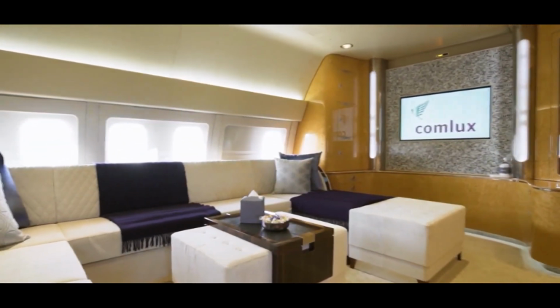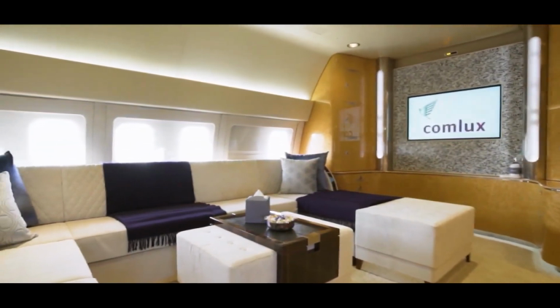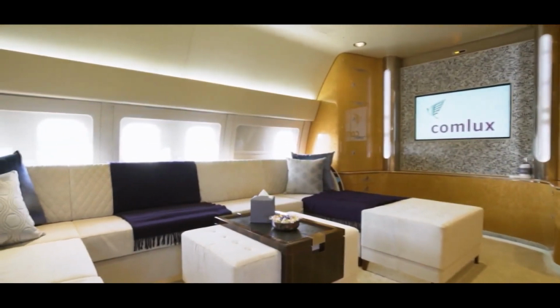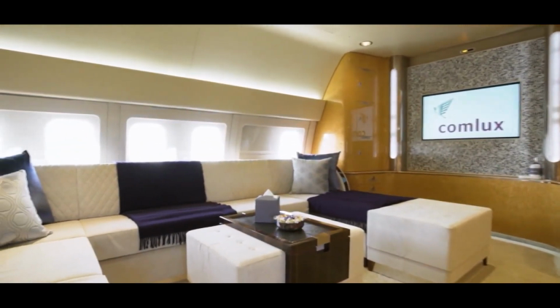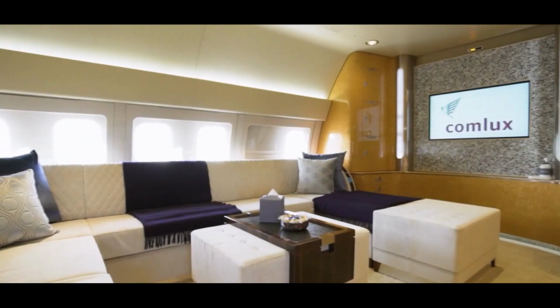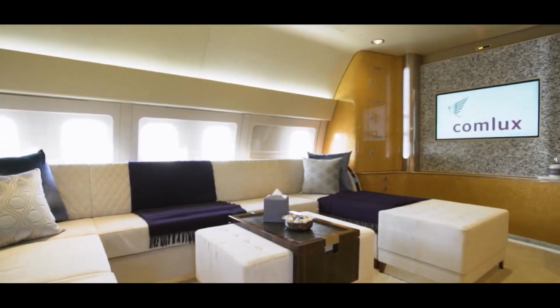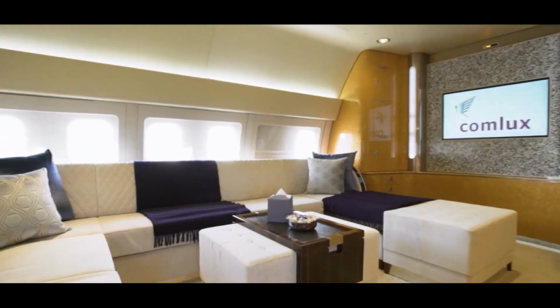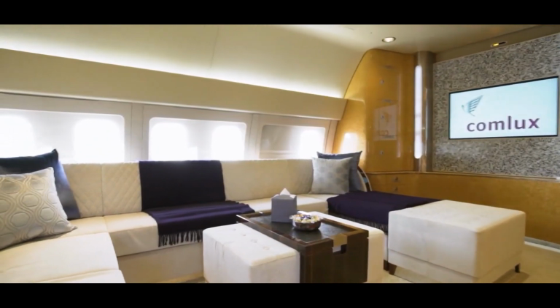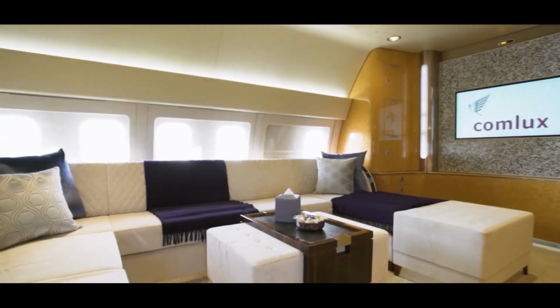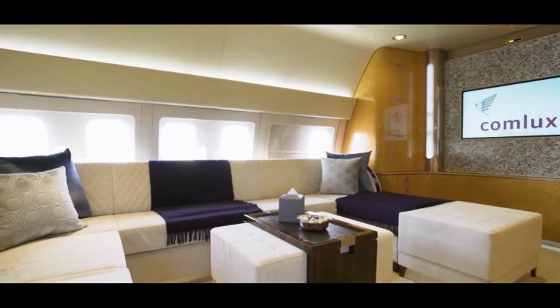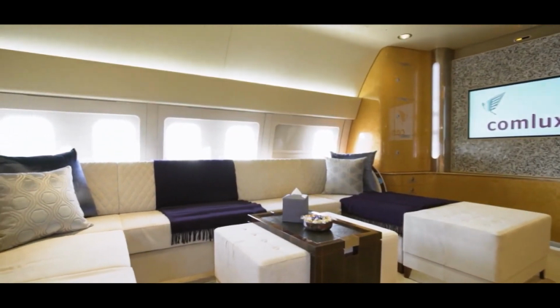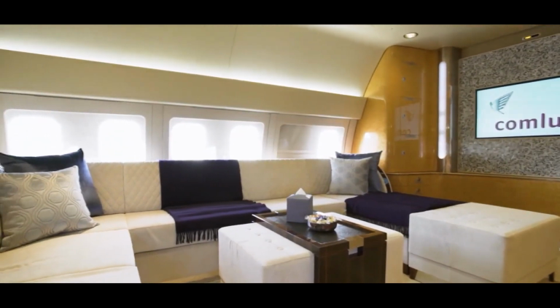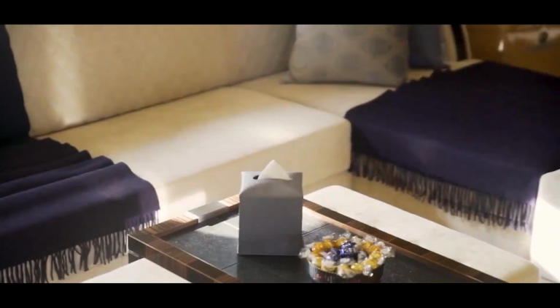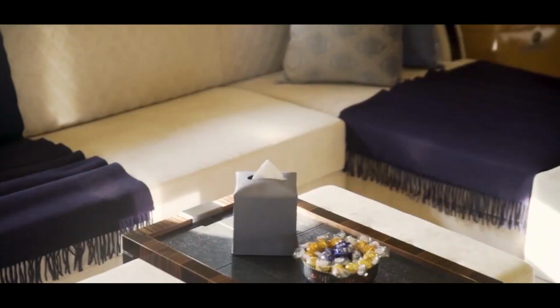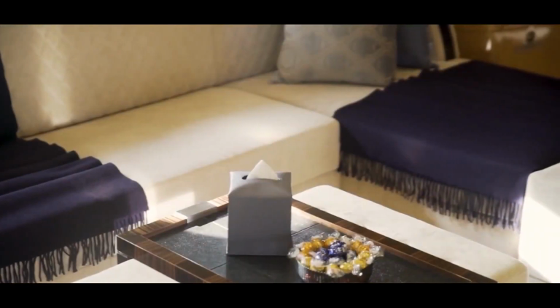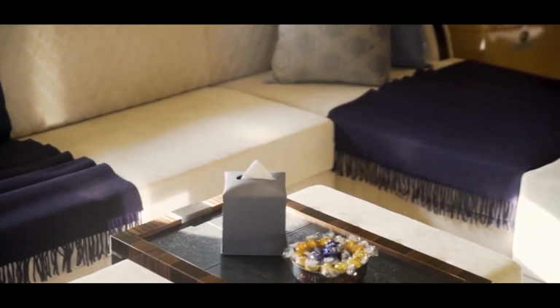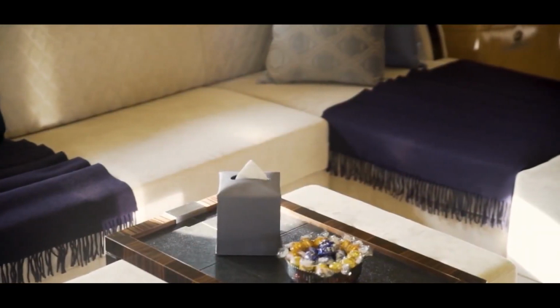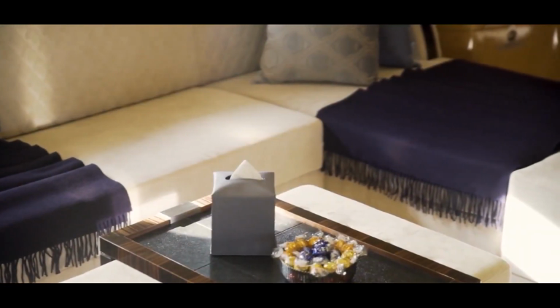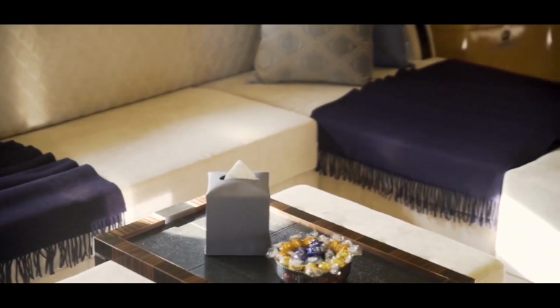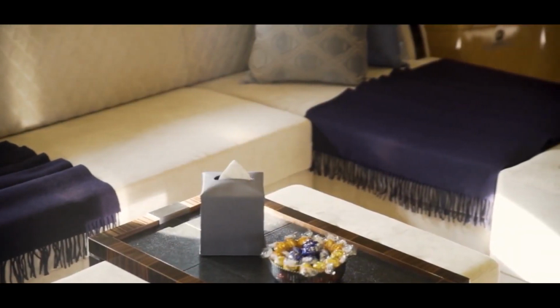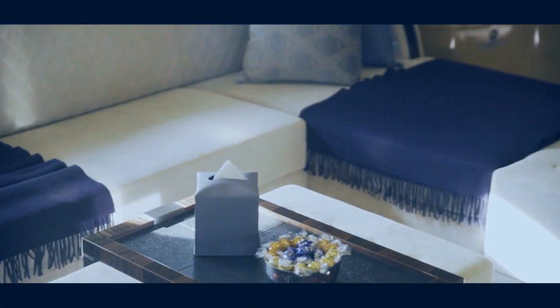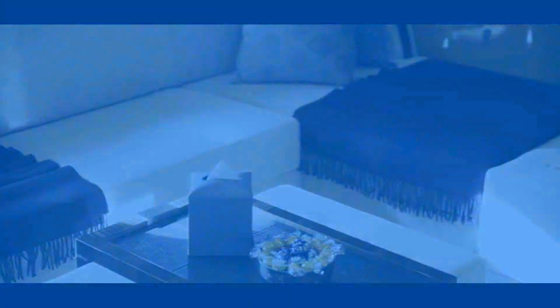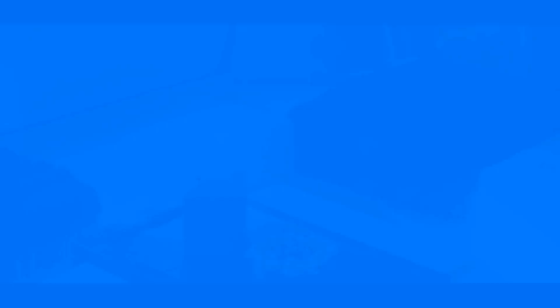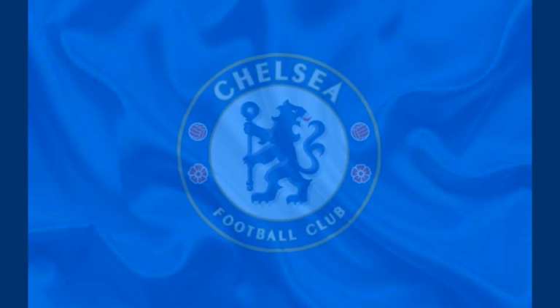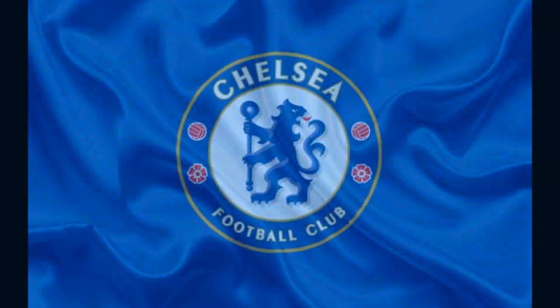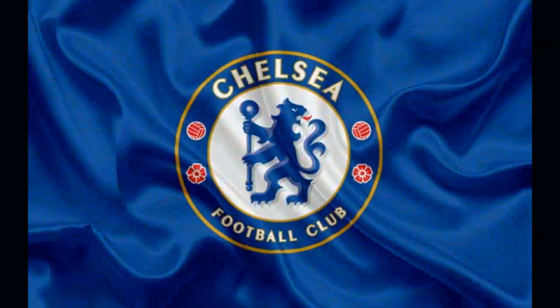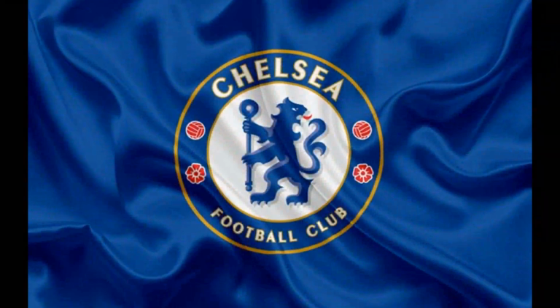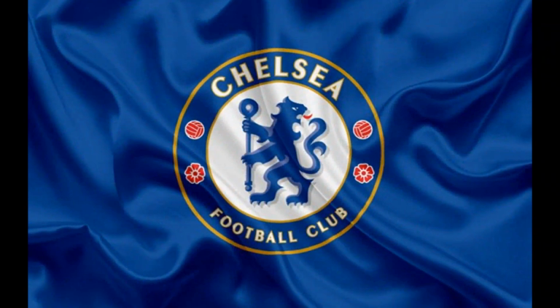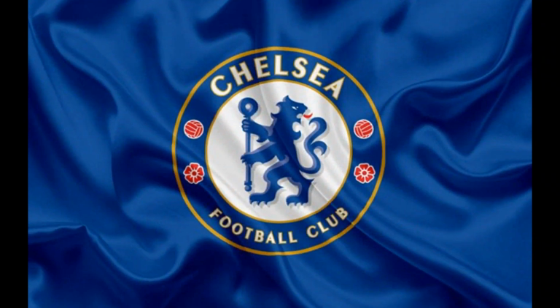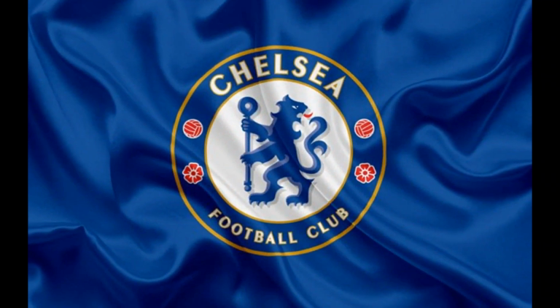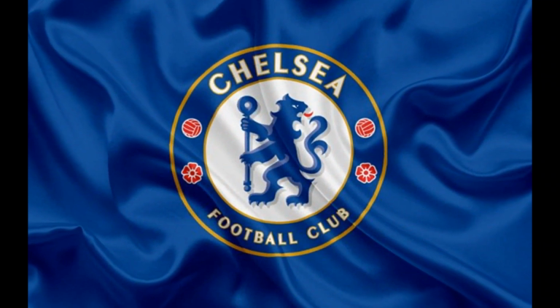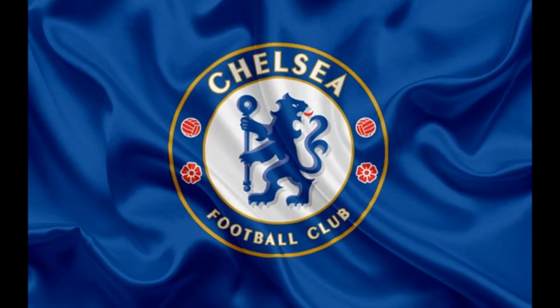In this video, we'll explore Premier League football club Chelsea FC's private jet.